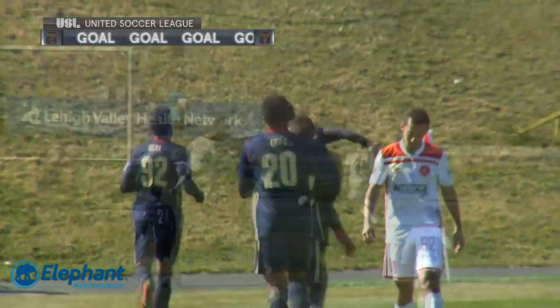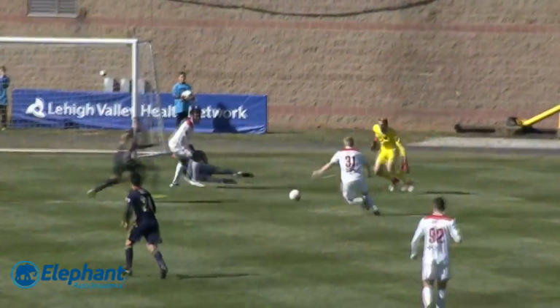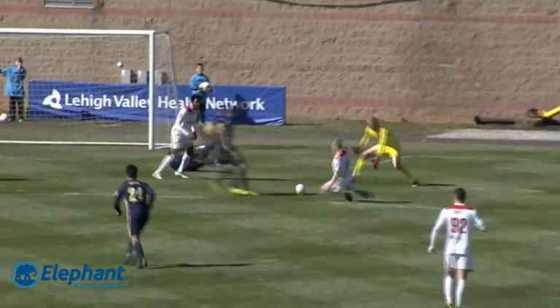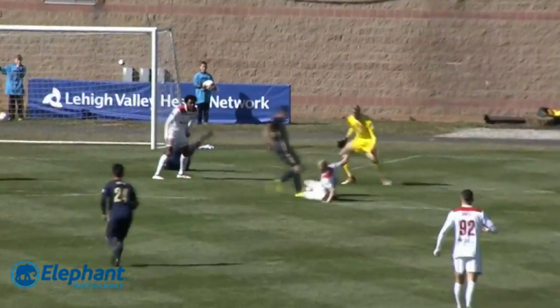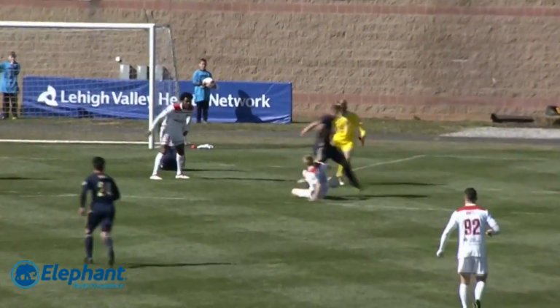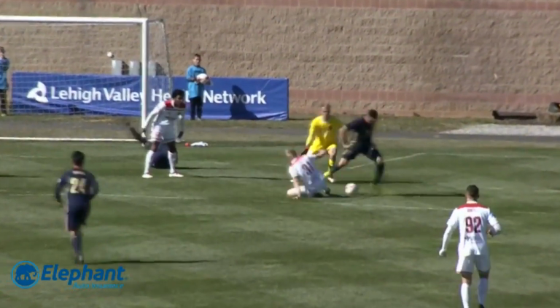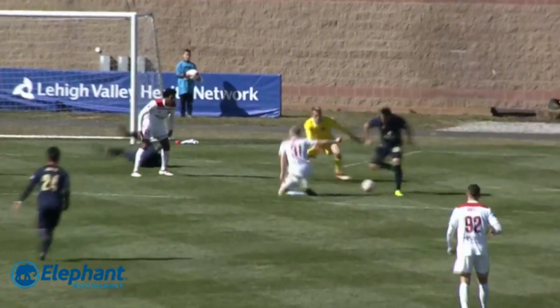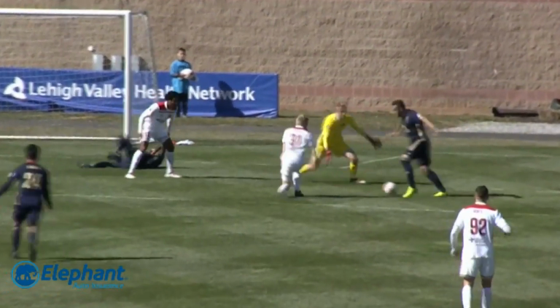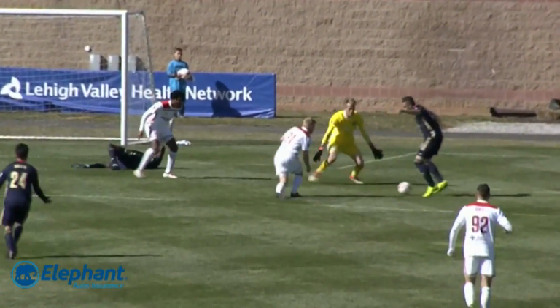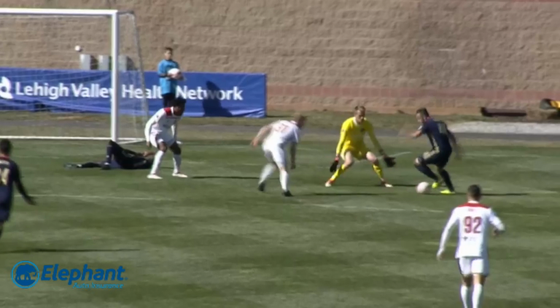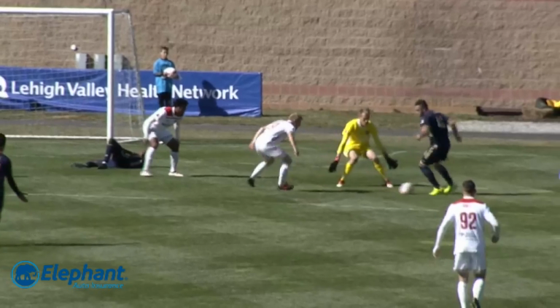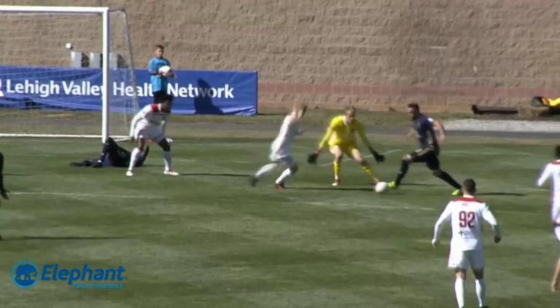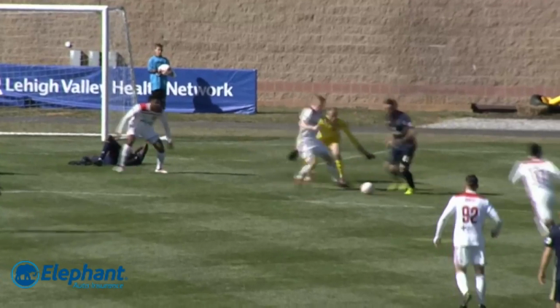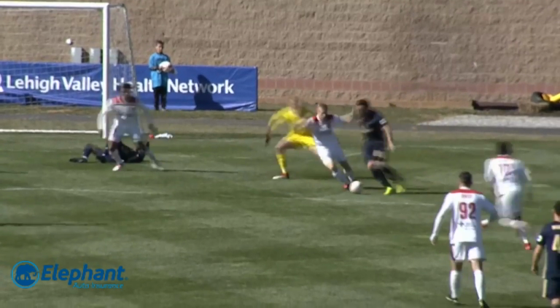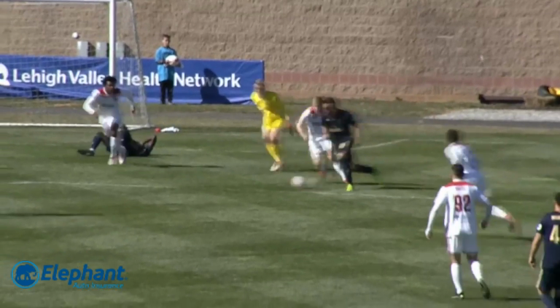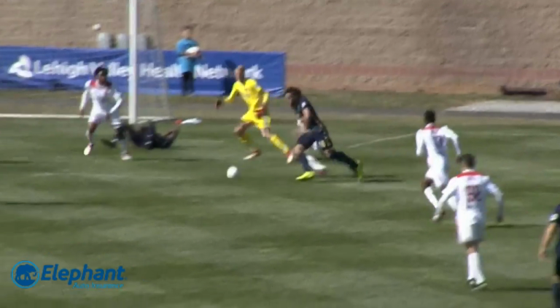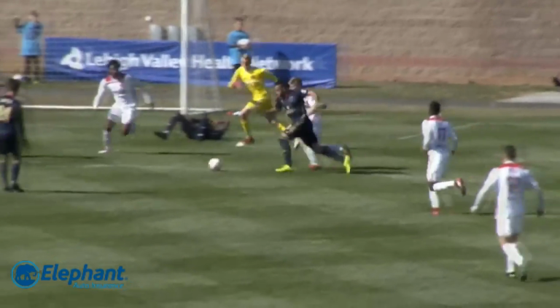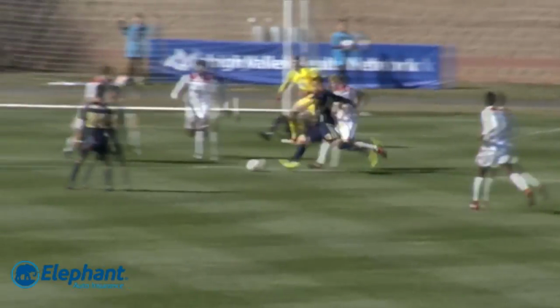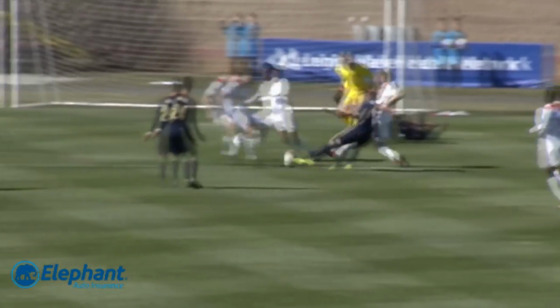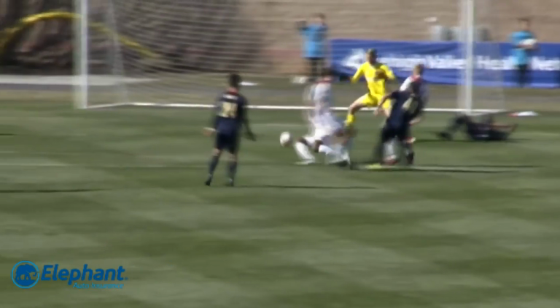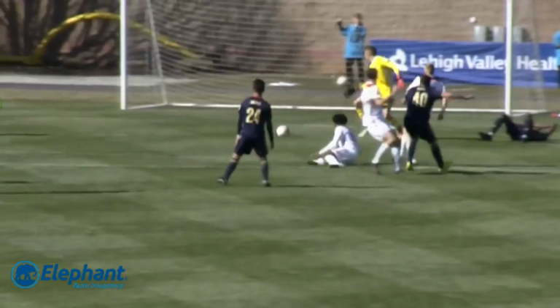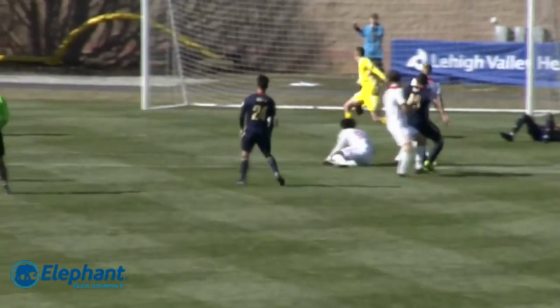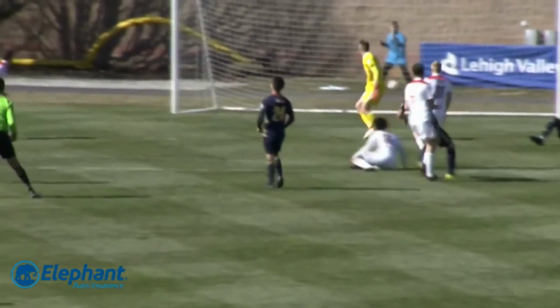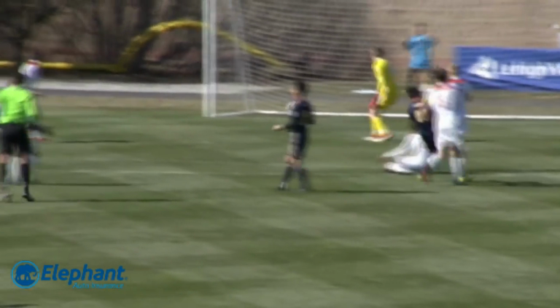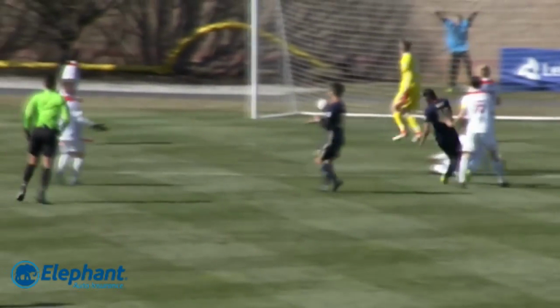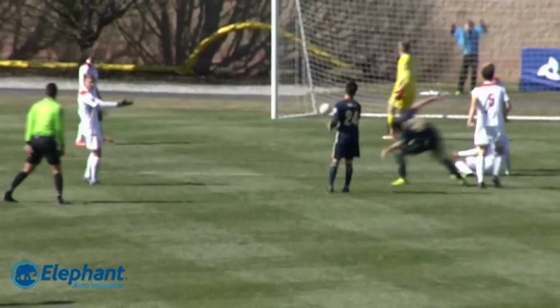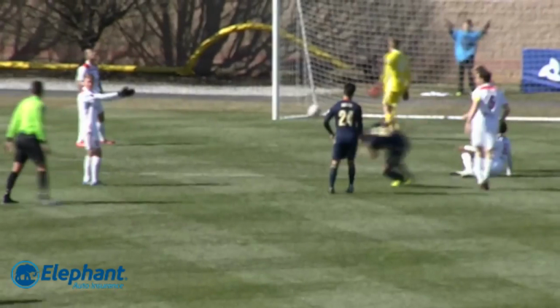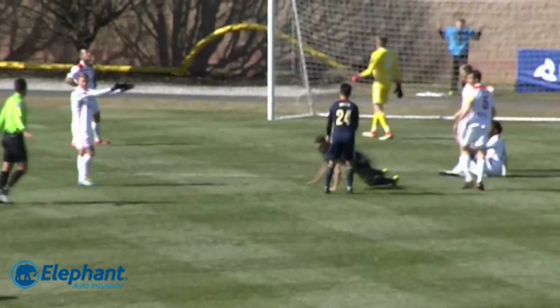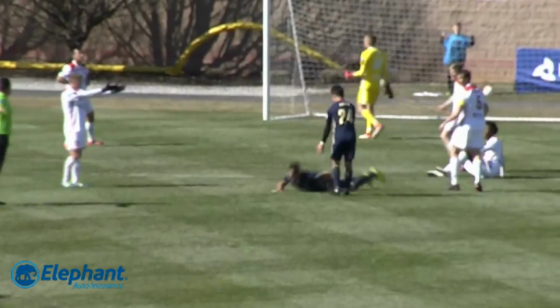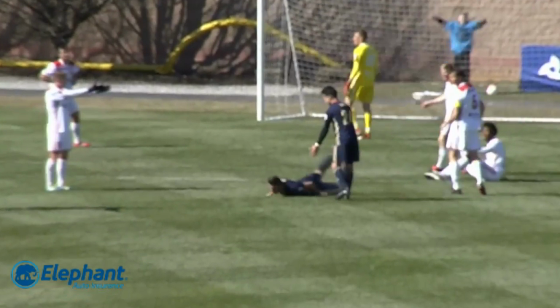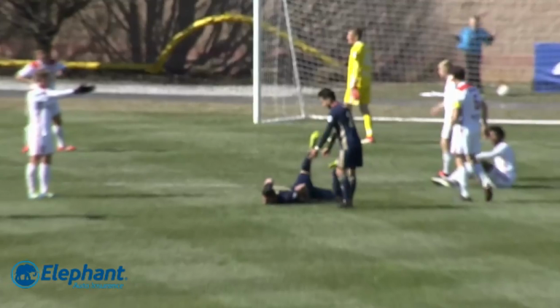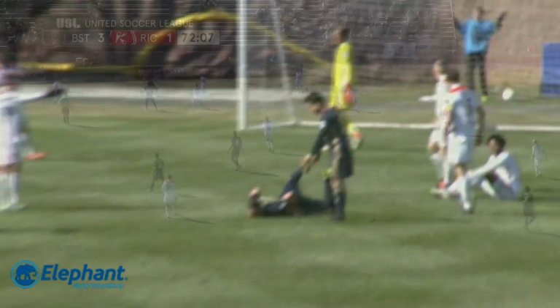Brandon Allen catching the goalkeeper Wara off his line, restoring the two-goal advantage for Bethlehem Steel. Off his own body, but once Wara comes out, Allen does a nice job keeping the ball at his feet. Wara can't get back to his line.